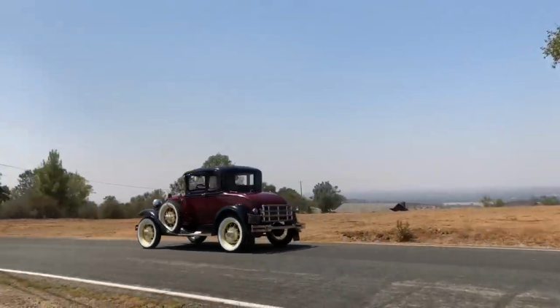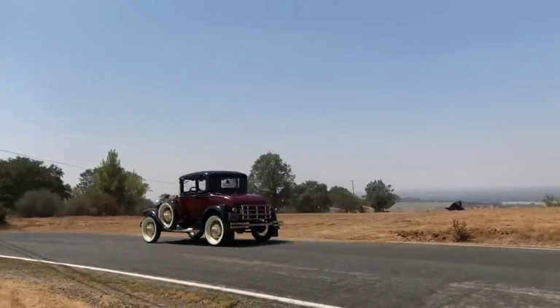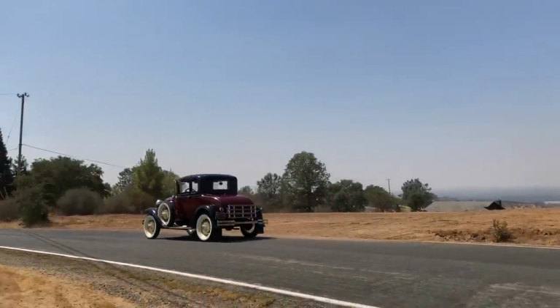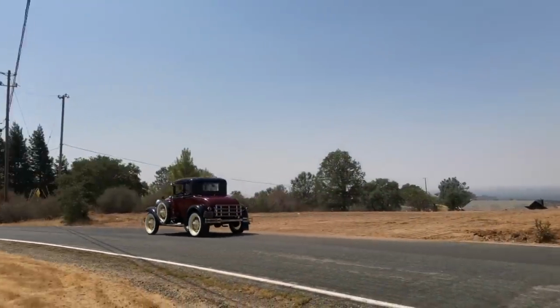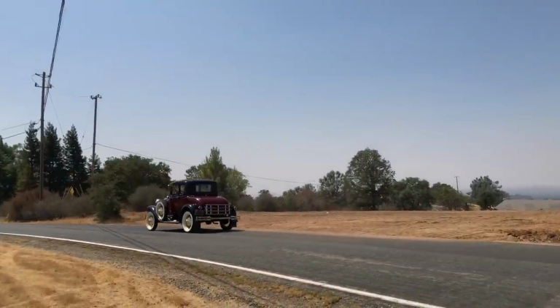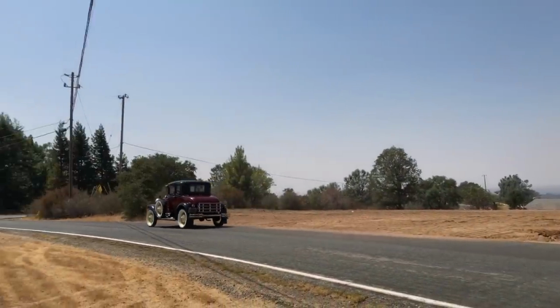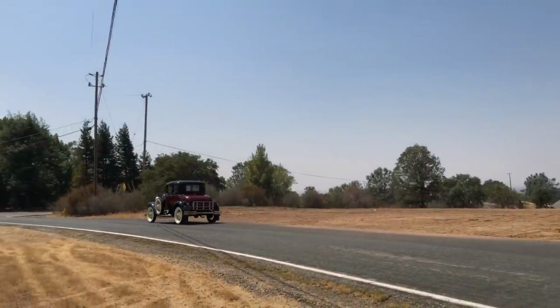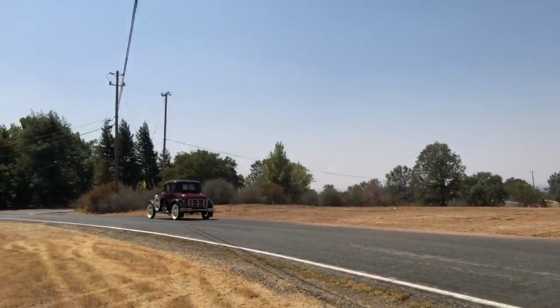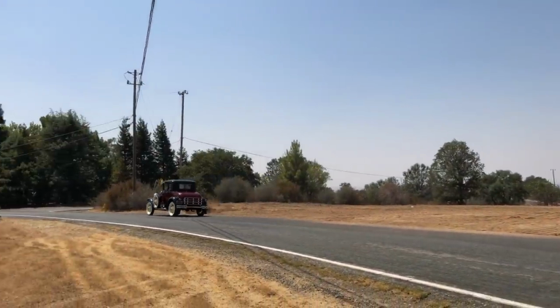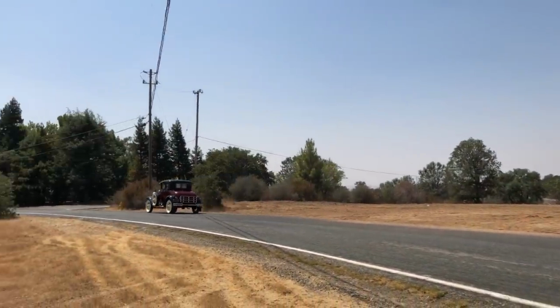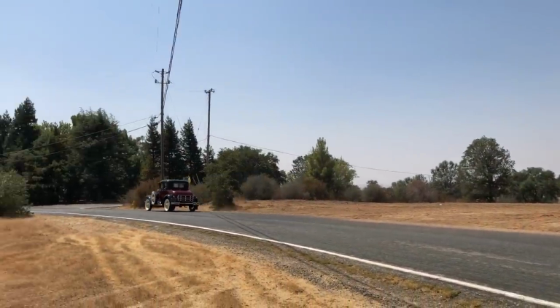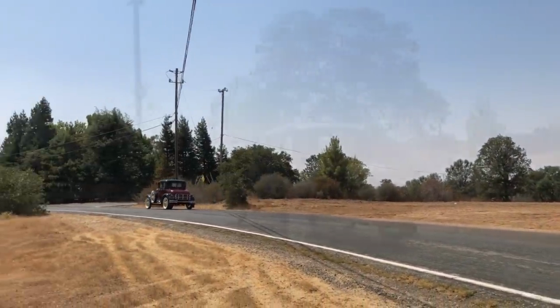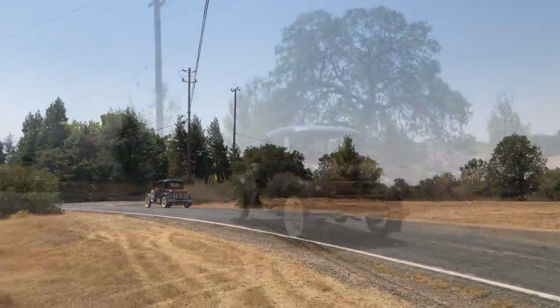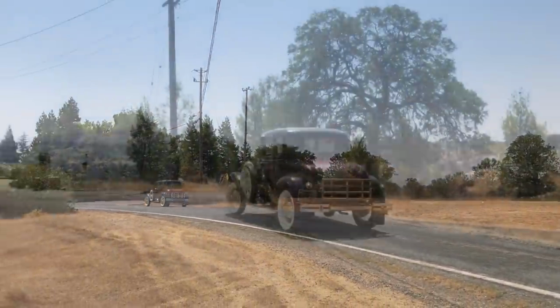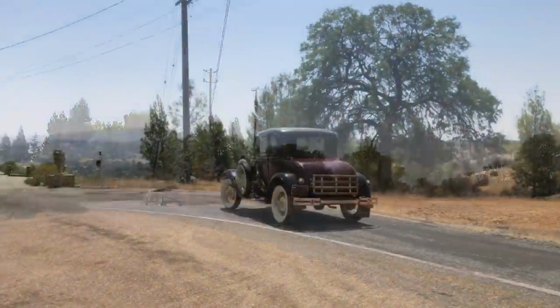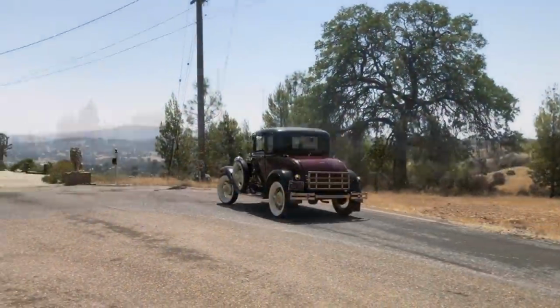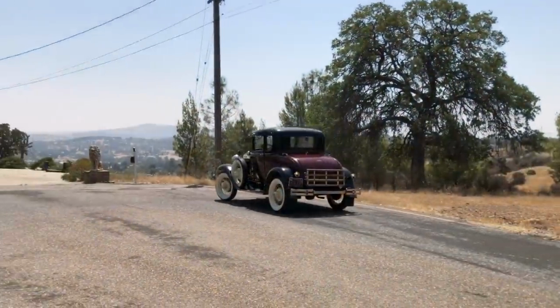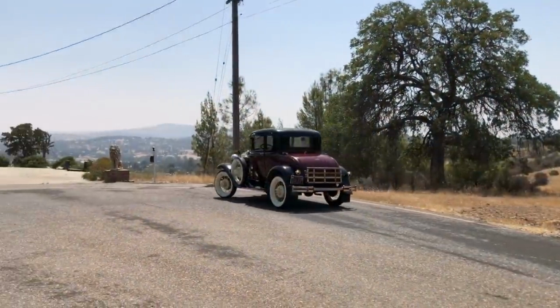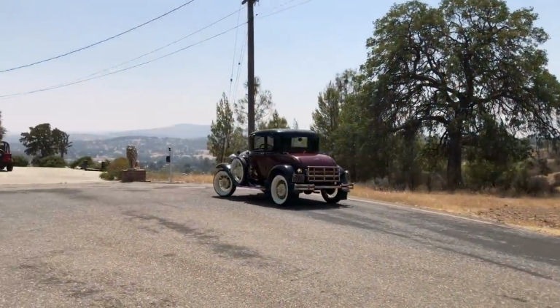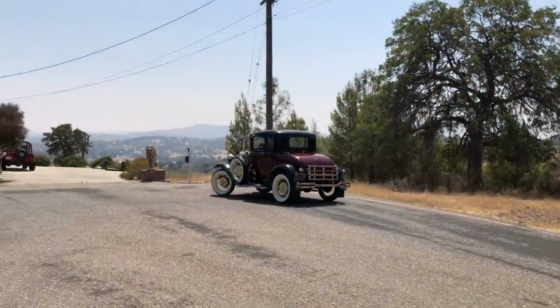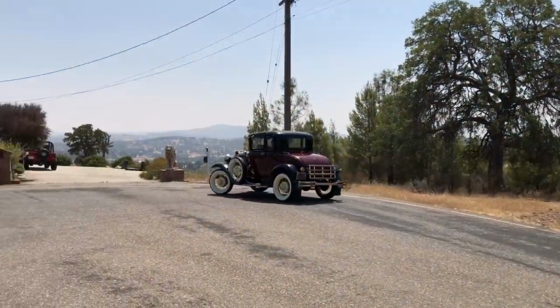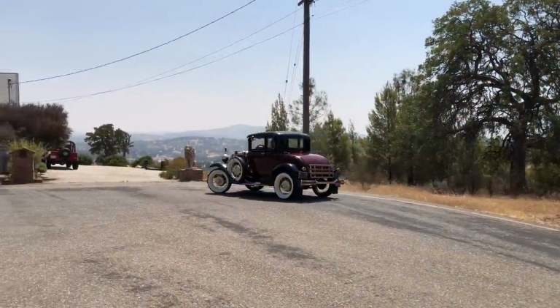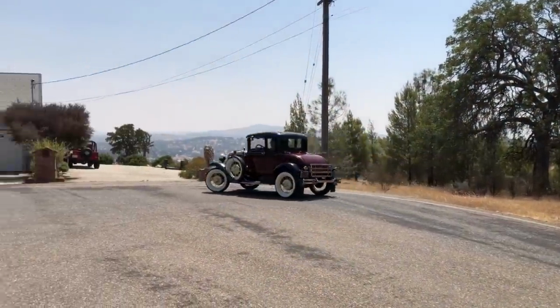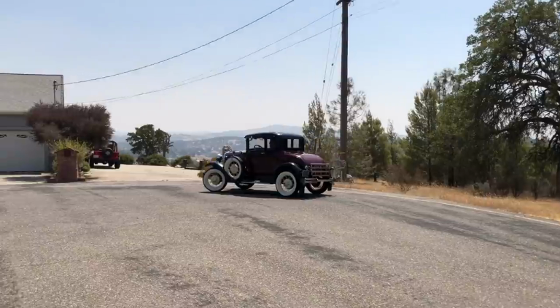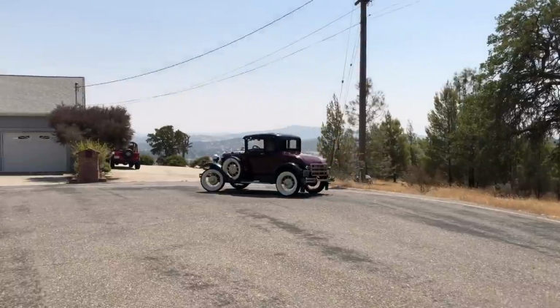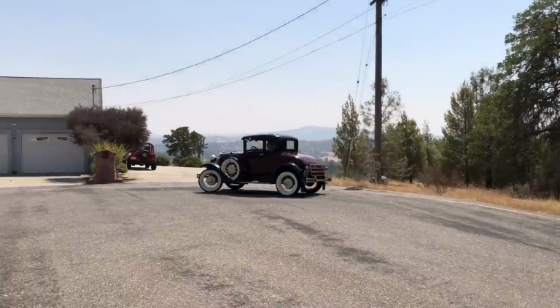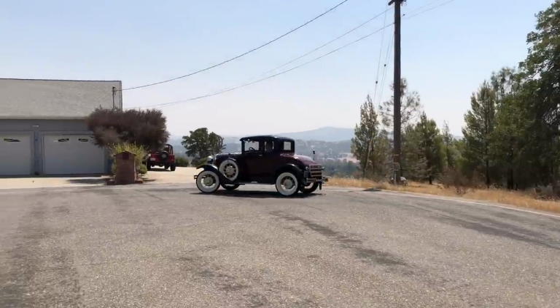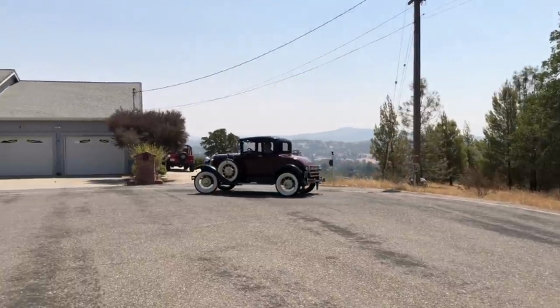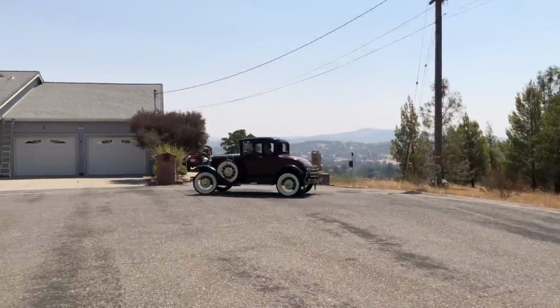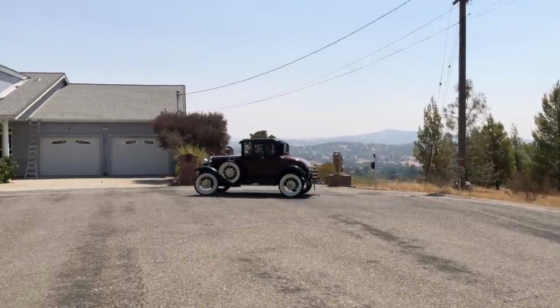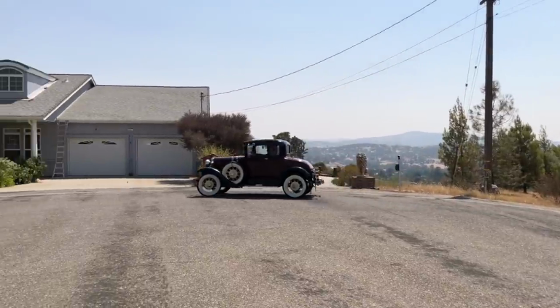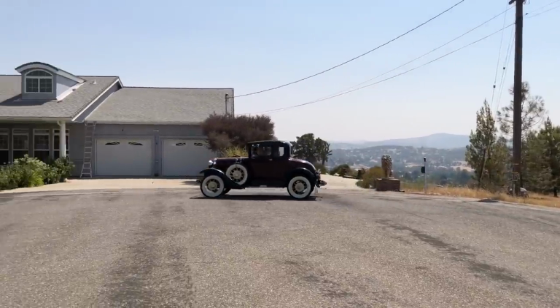But there's no denying the one thing Model As do more than any other car: they make people happy.